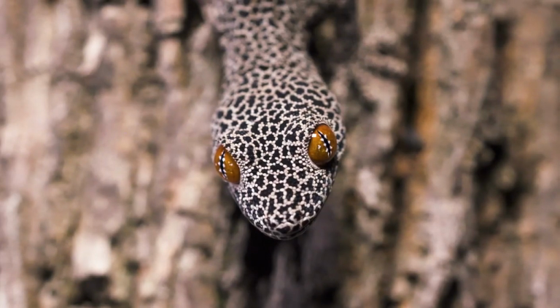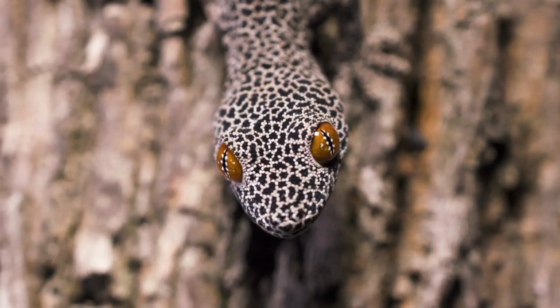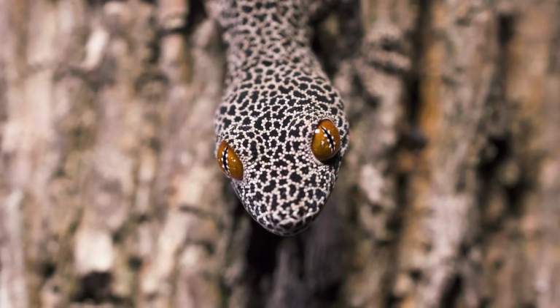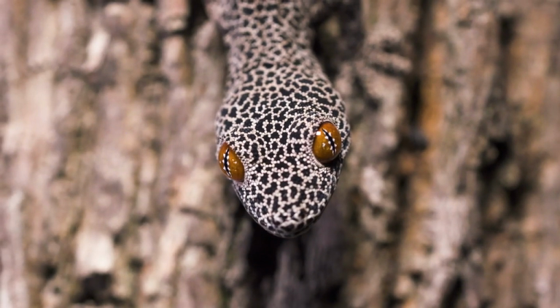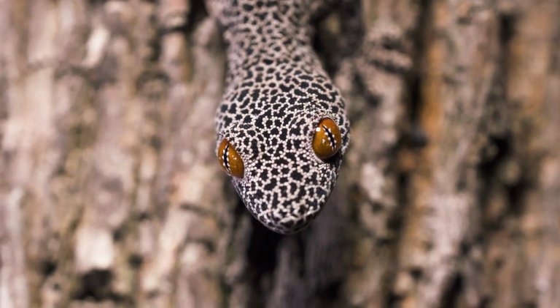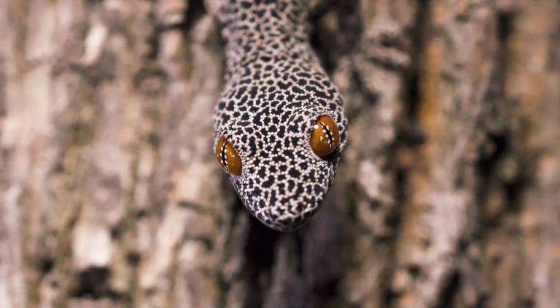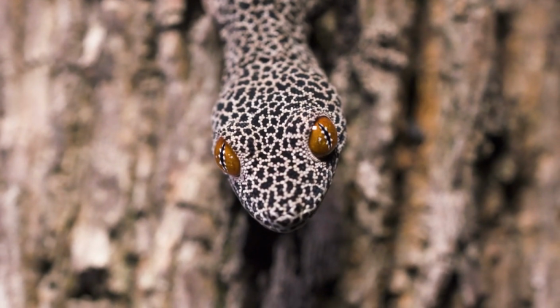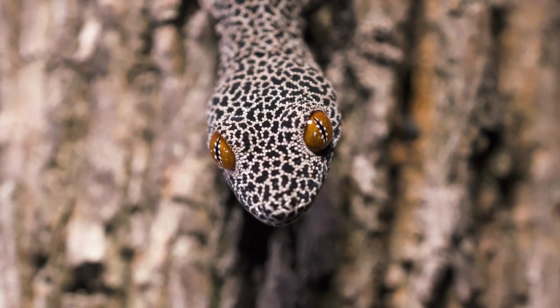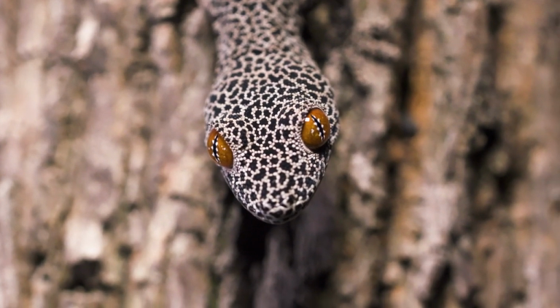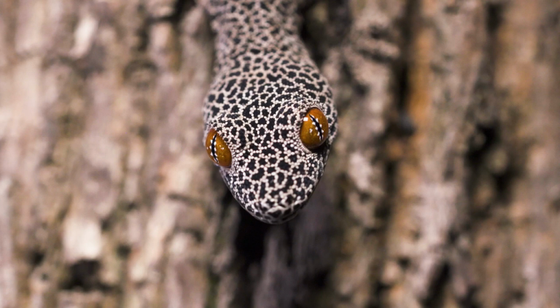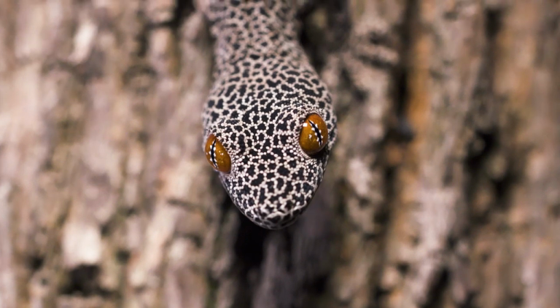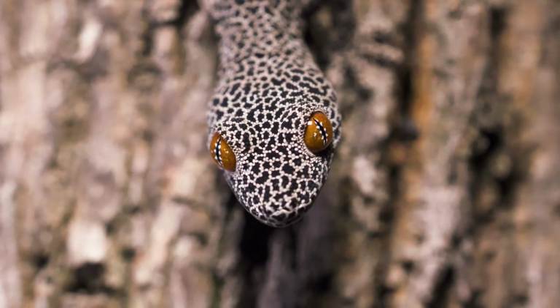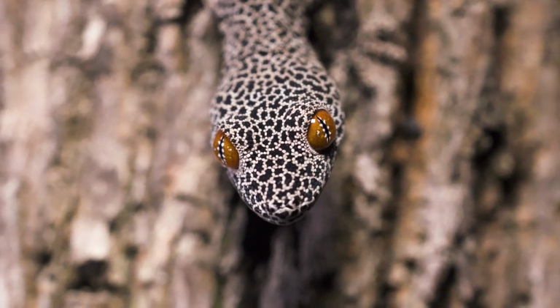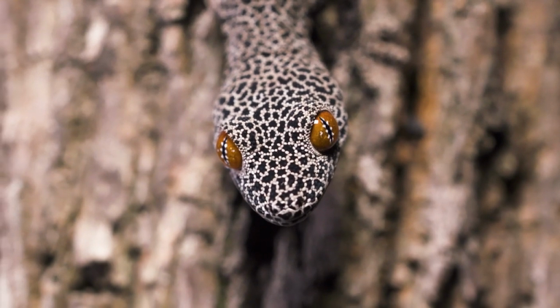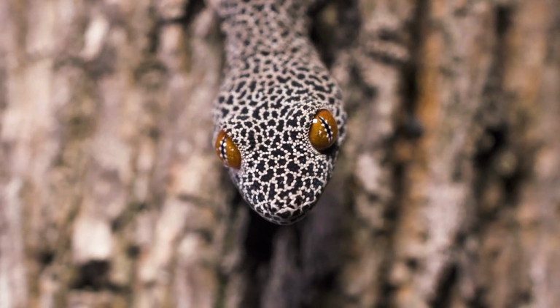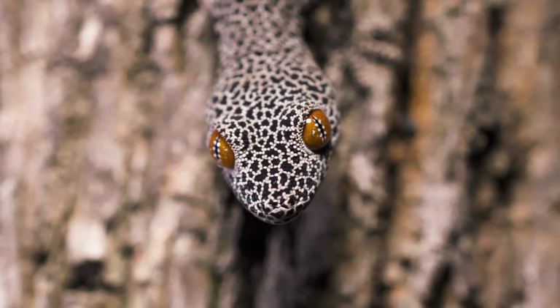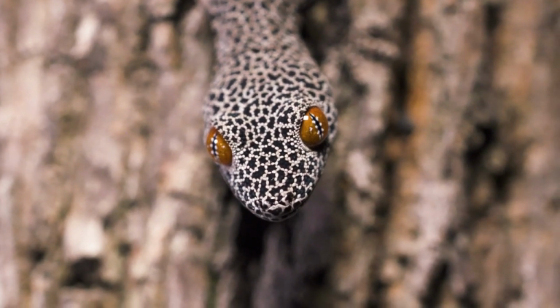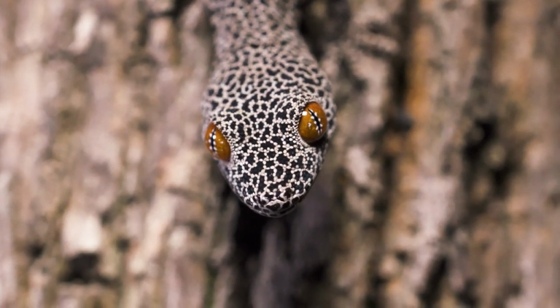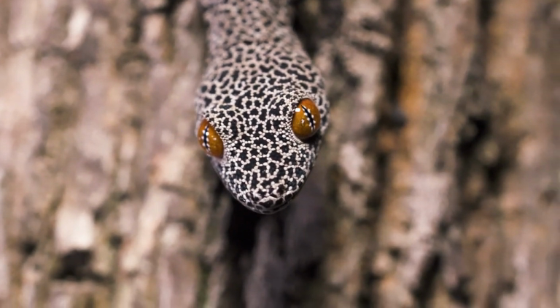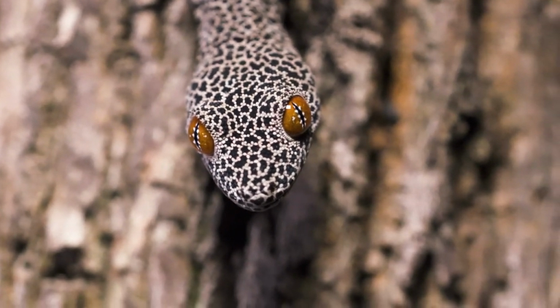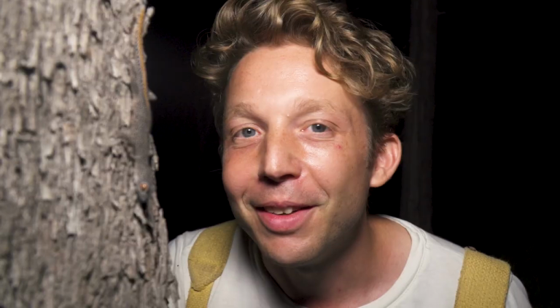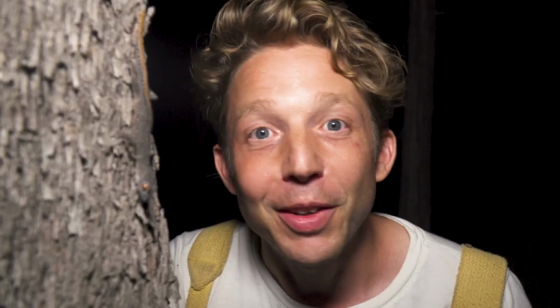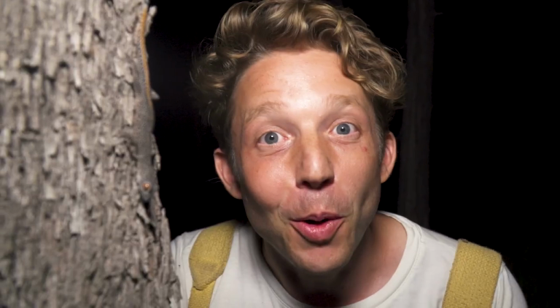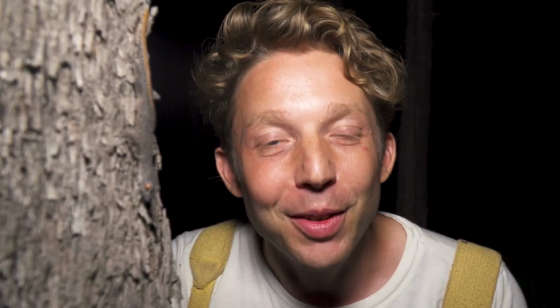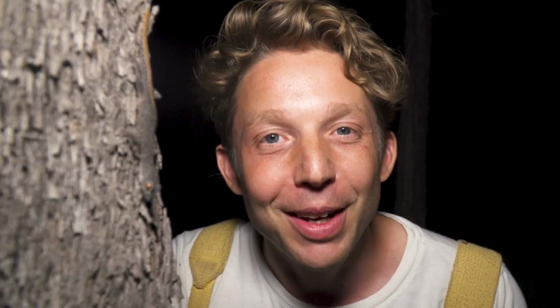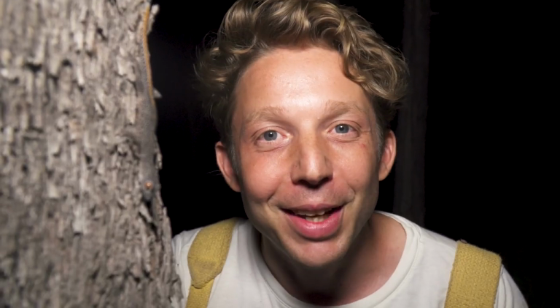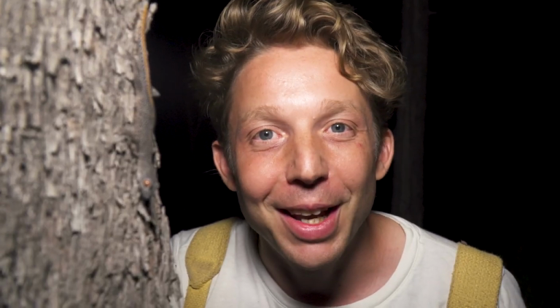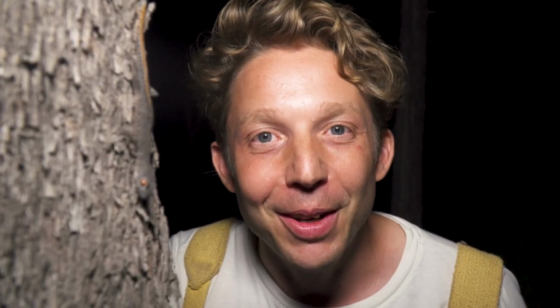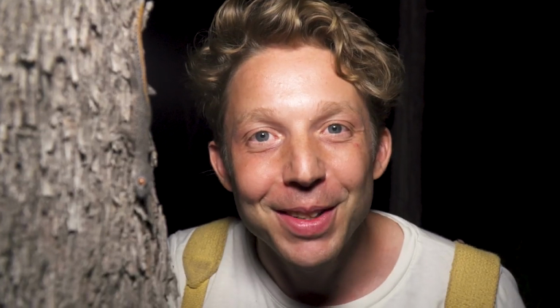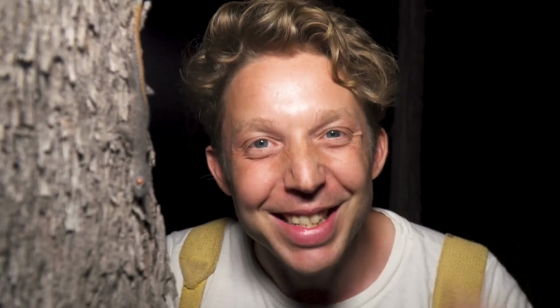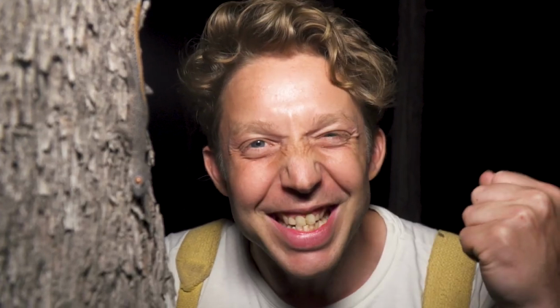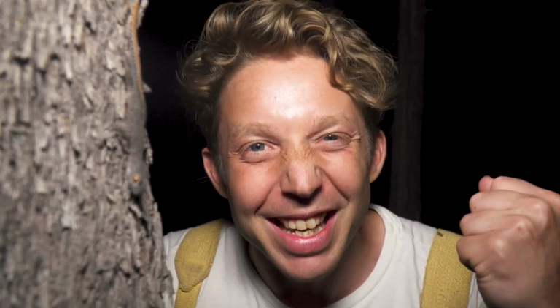Thanks for letting us spend time with you, Mr. Gecko — the golden-tailed gecko. Yes!